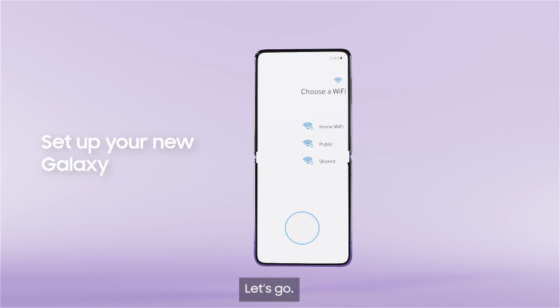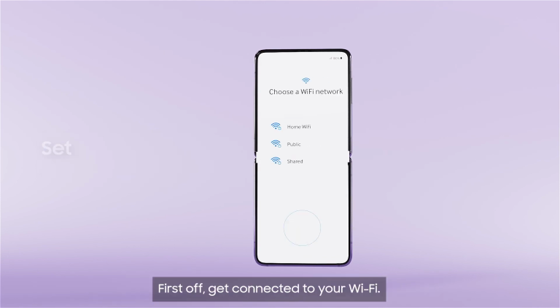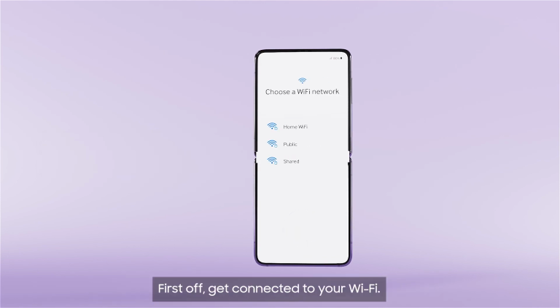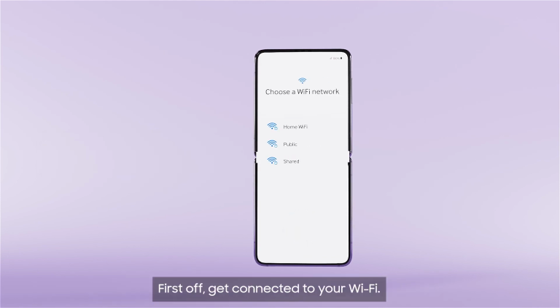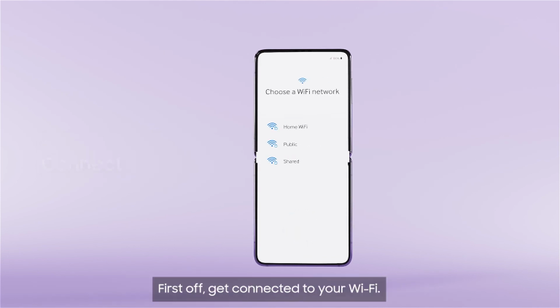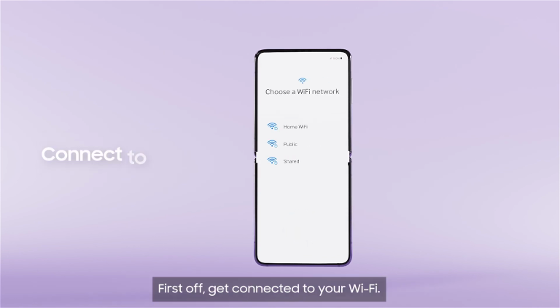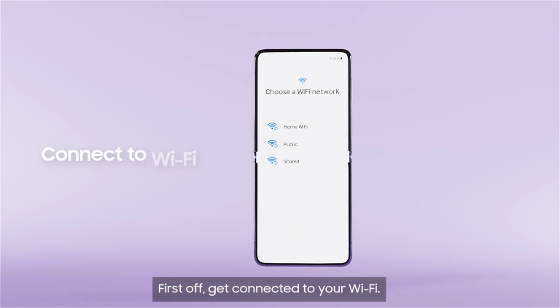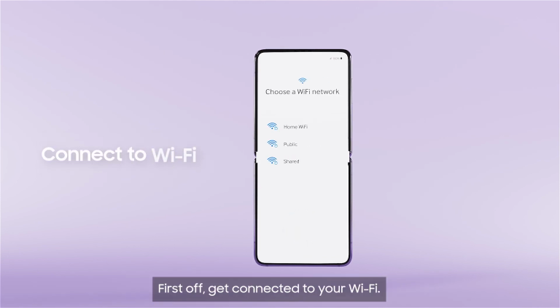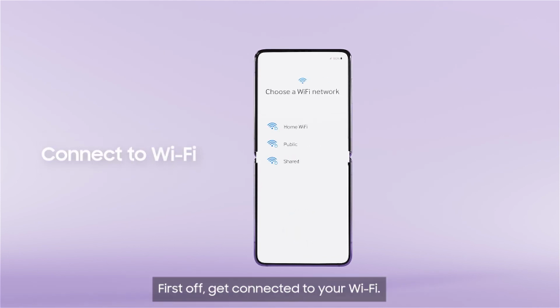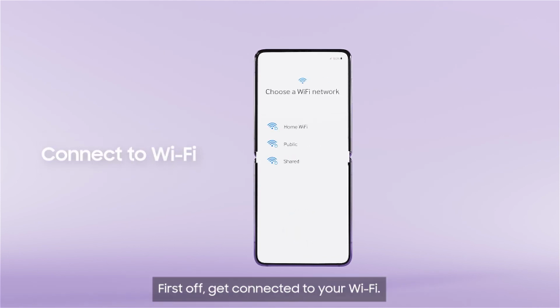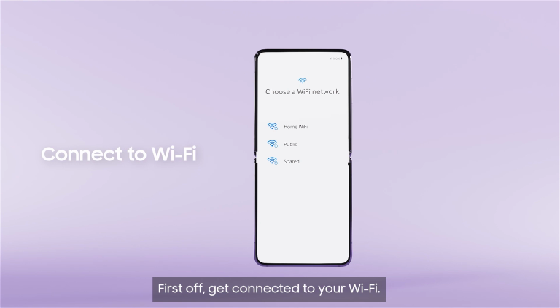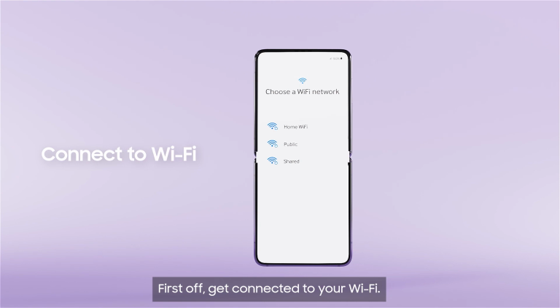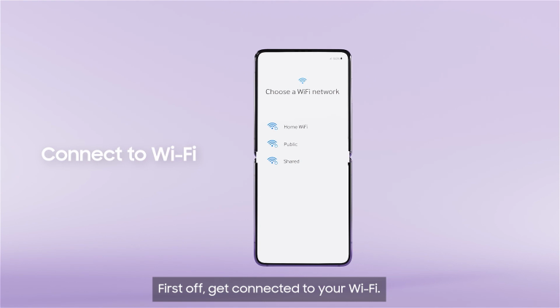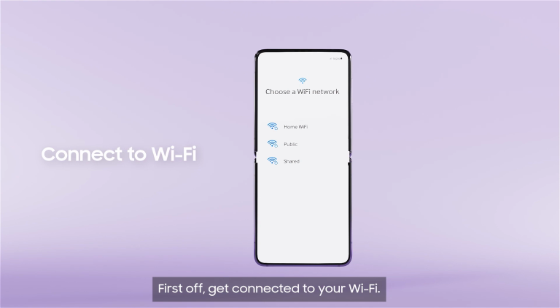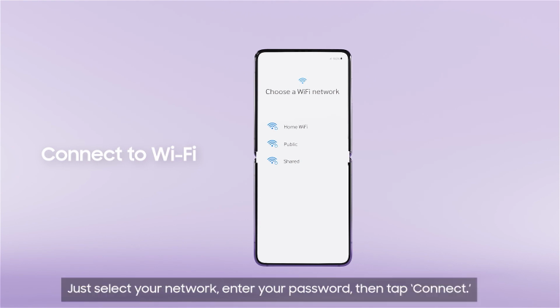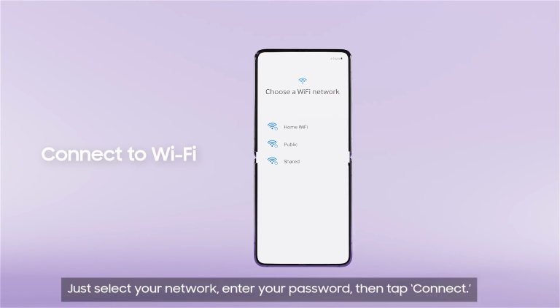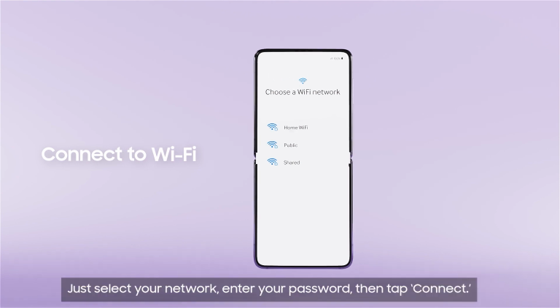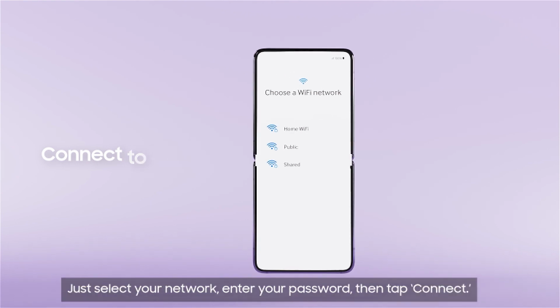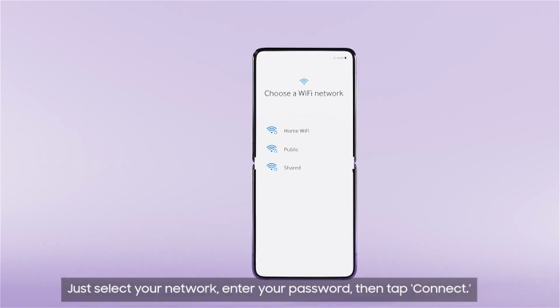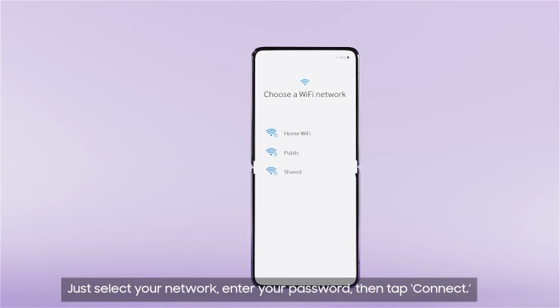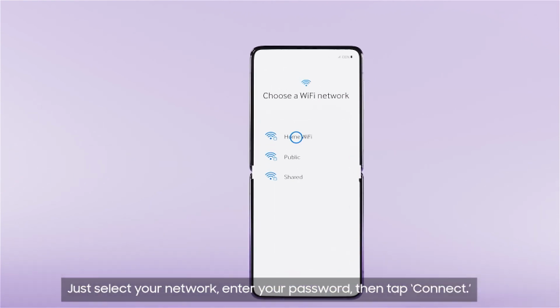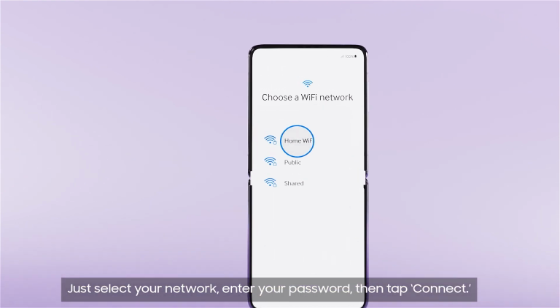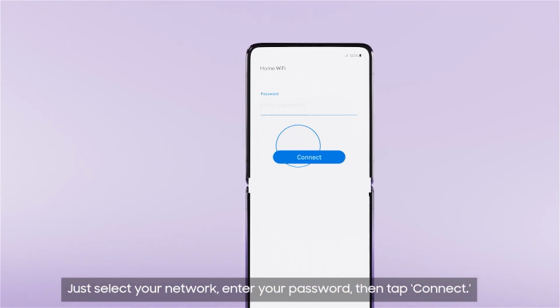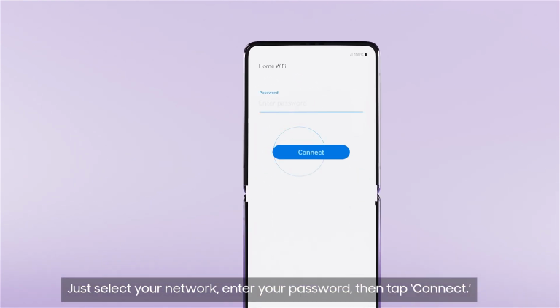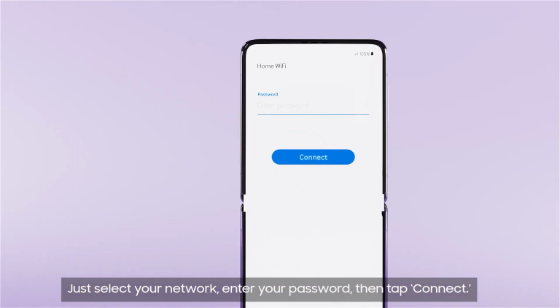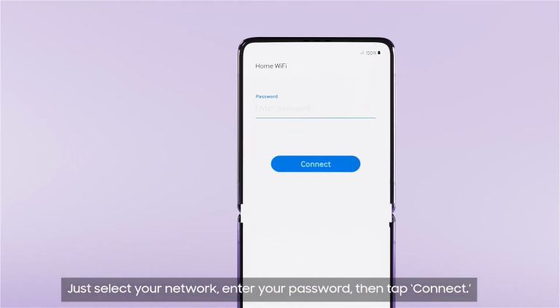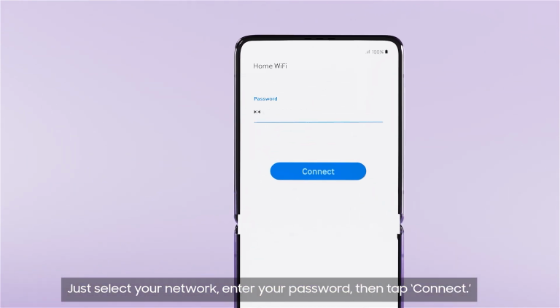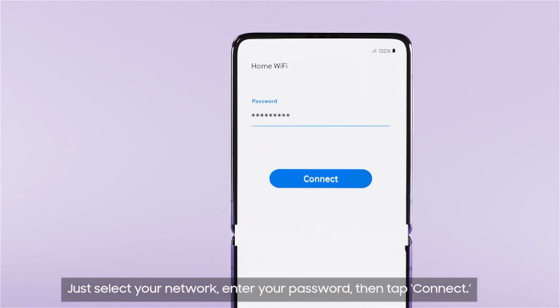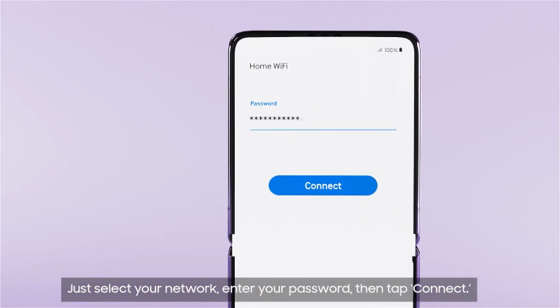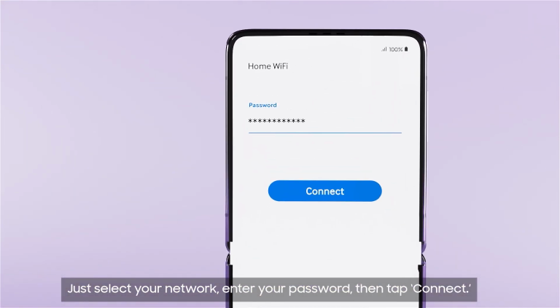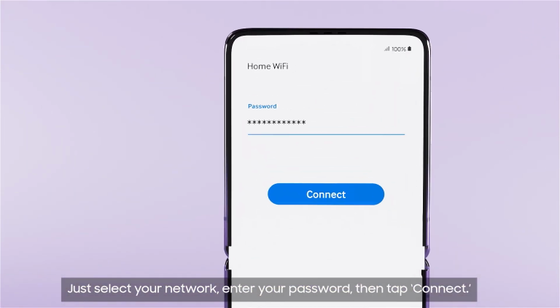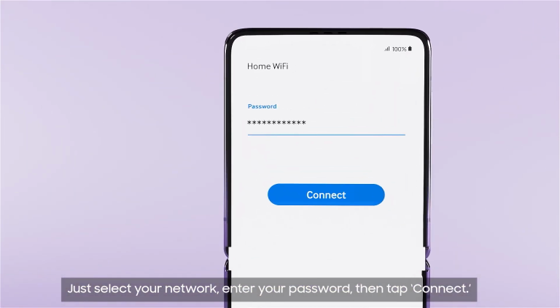First off, get connected to your Wi-Fi. Just select your network, enter your password, then tap connect.